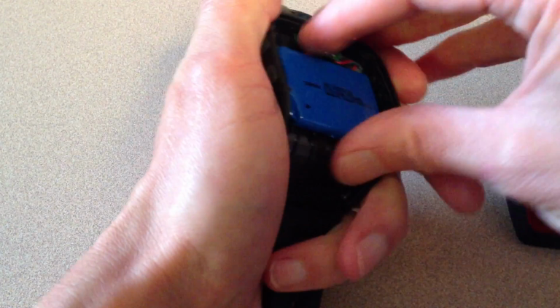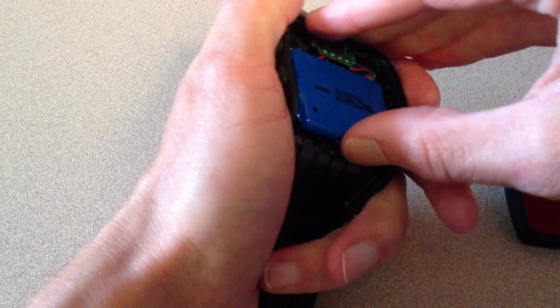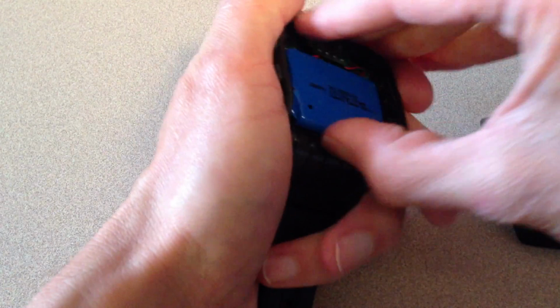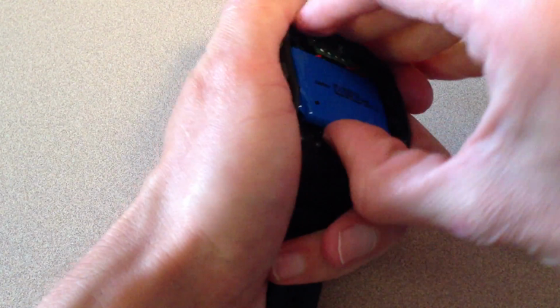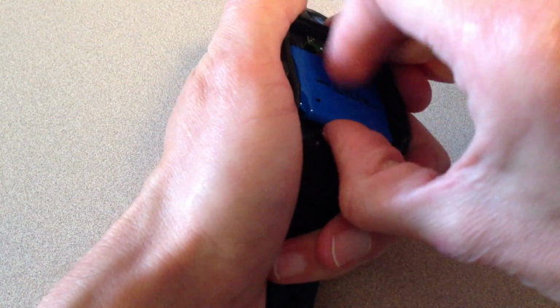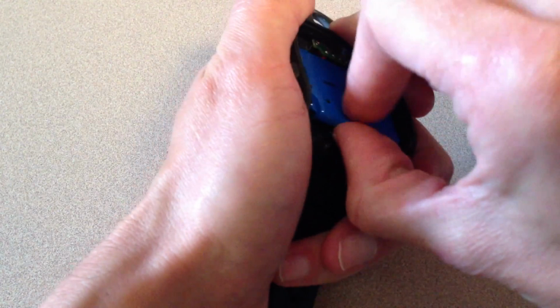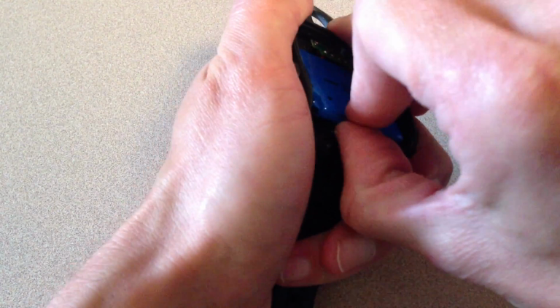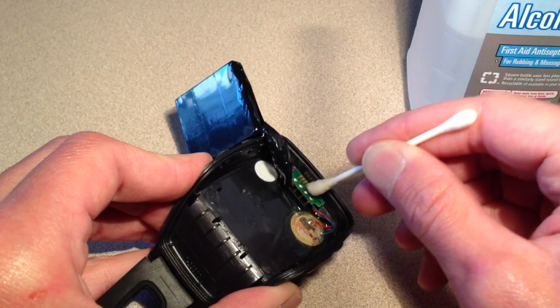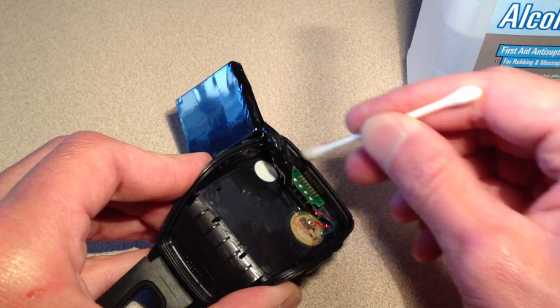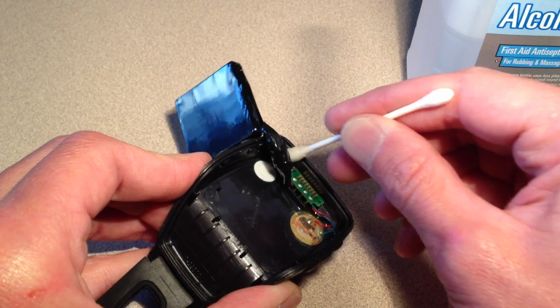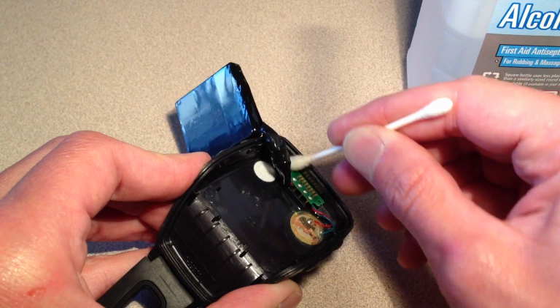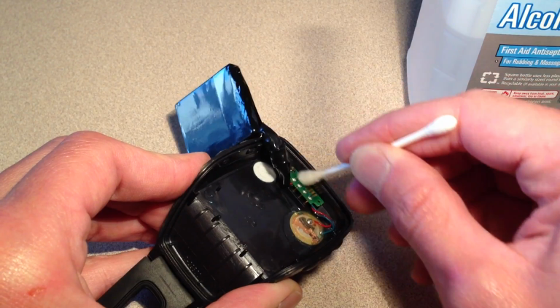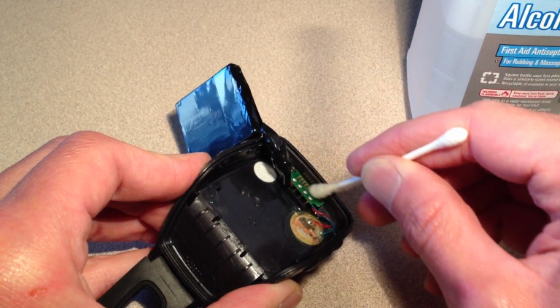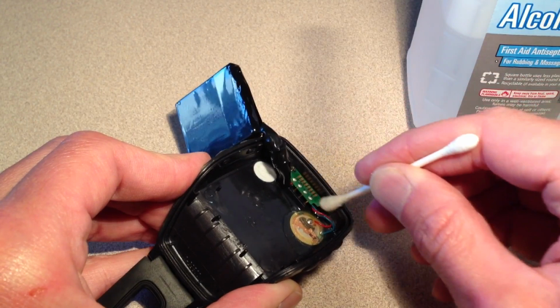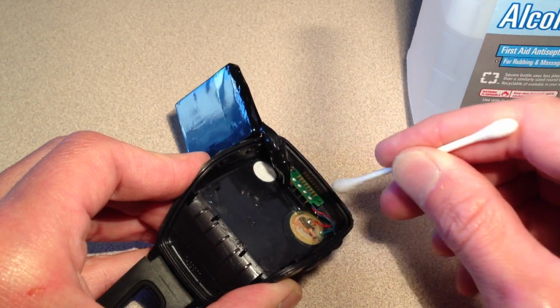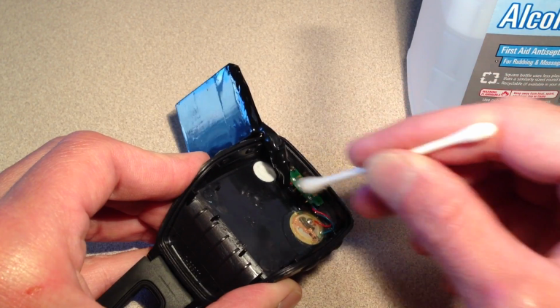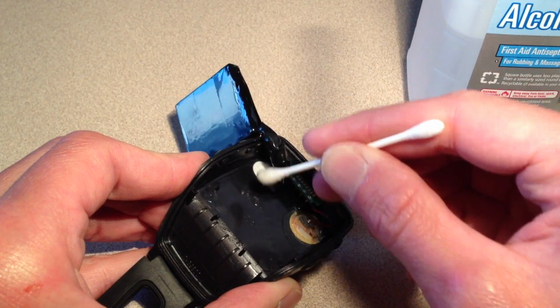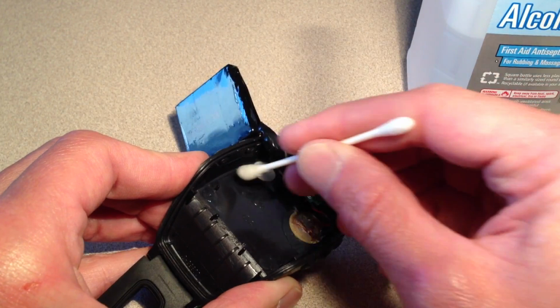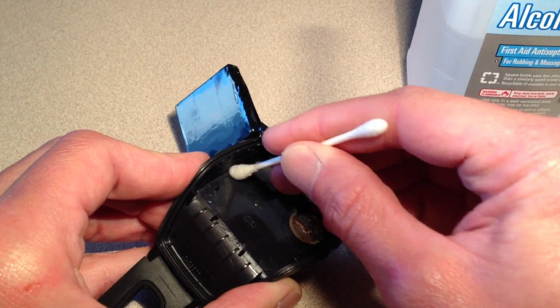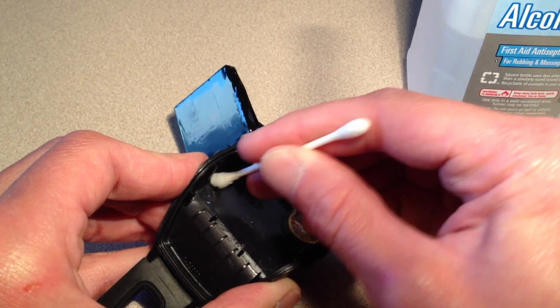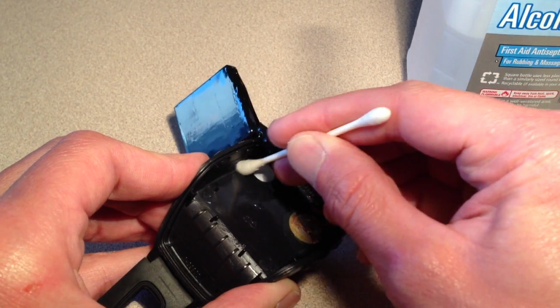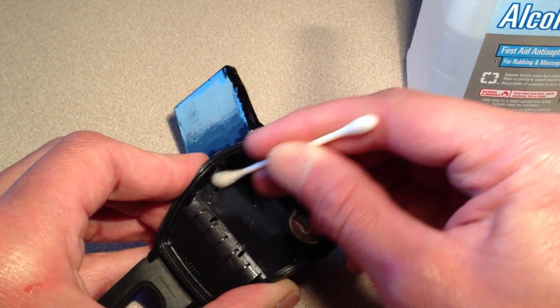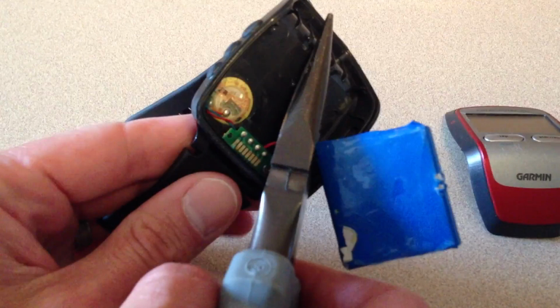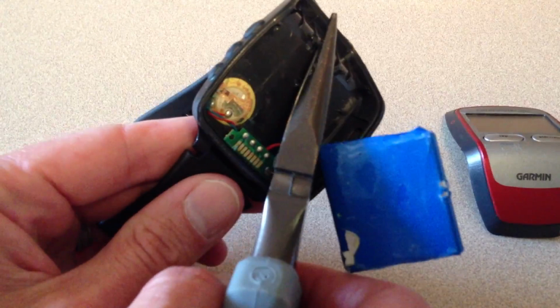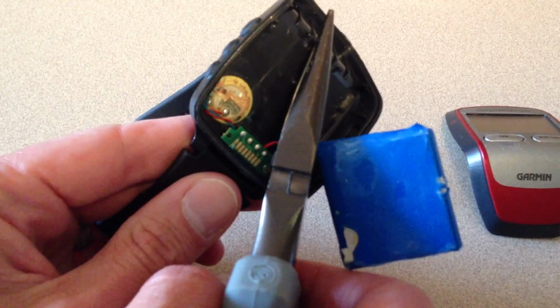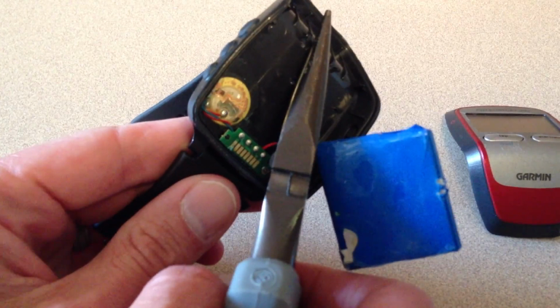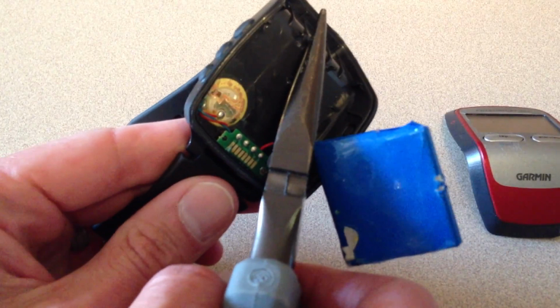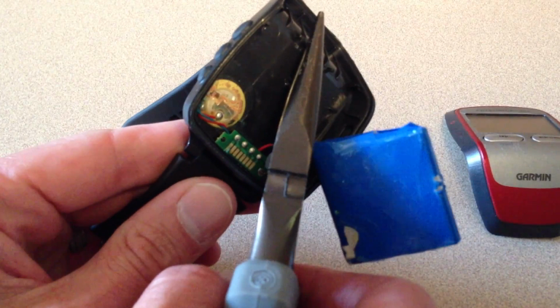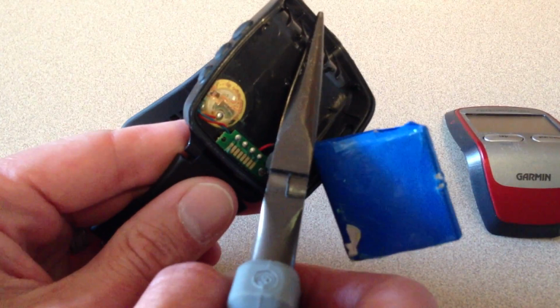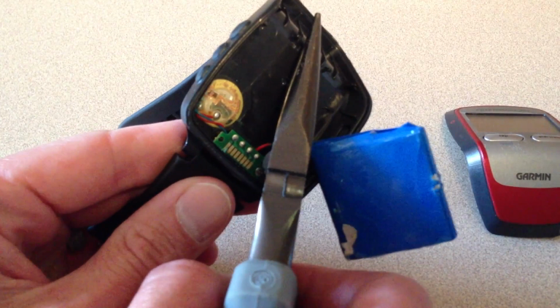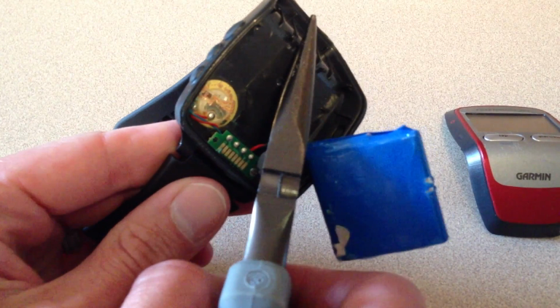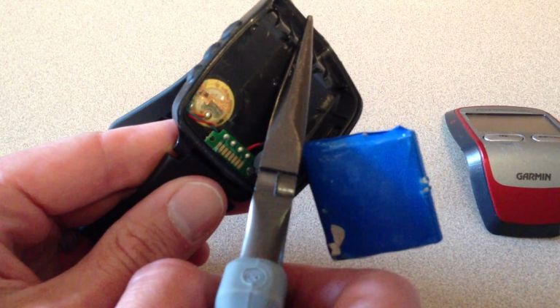Once open, remove the old battery. This is a good time to do some cleaning if there's any corrosion inside.